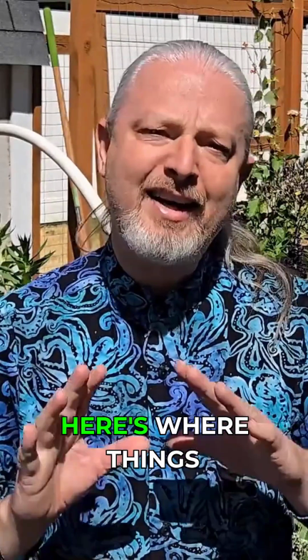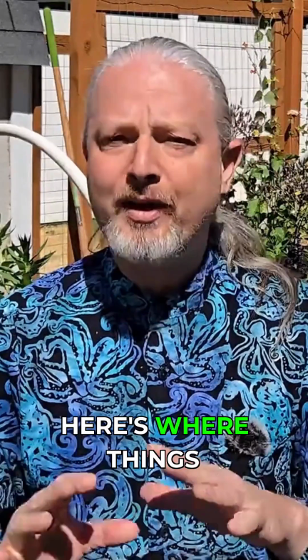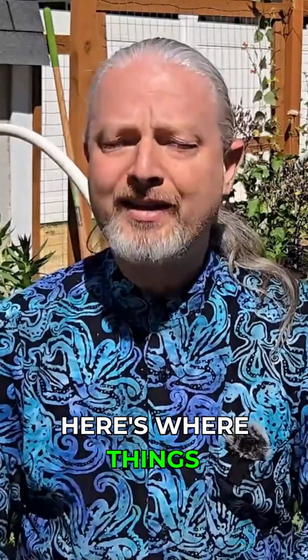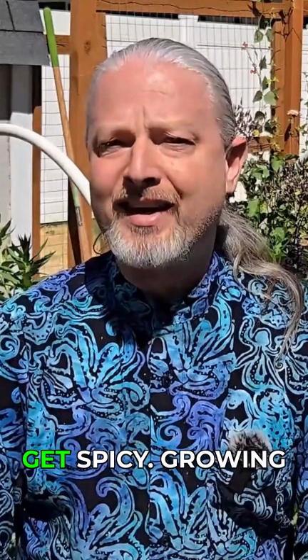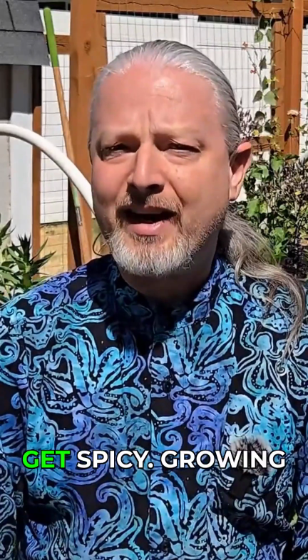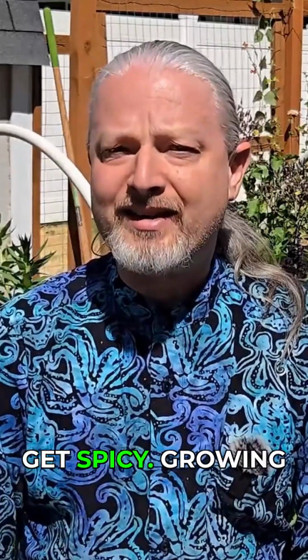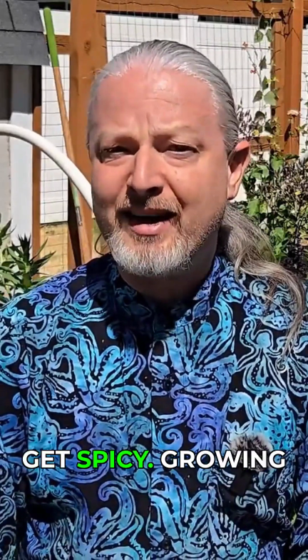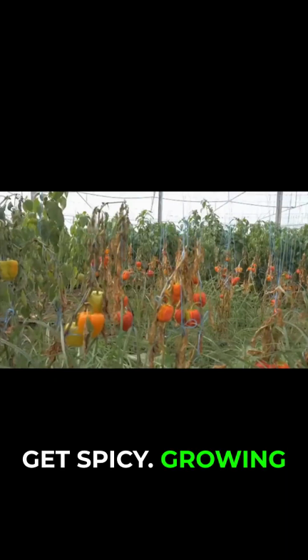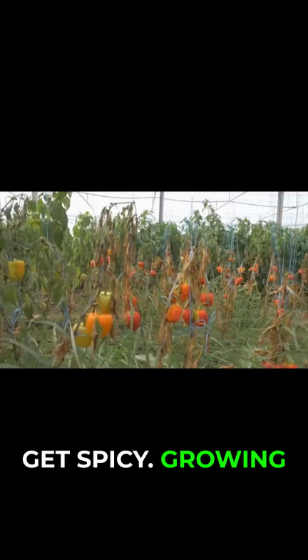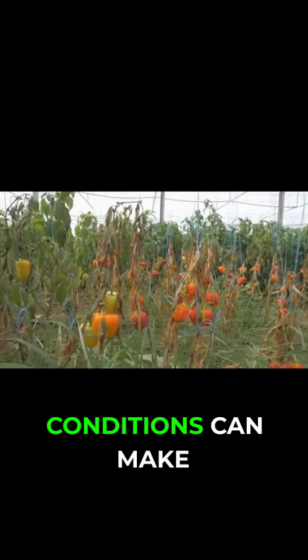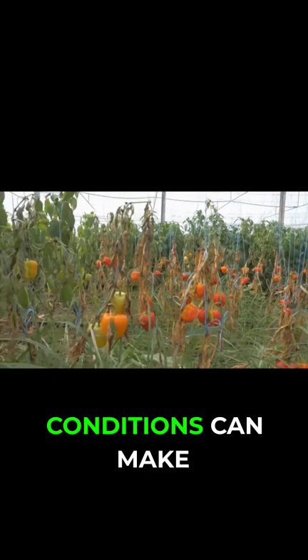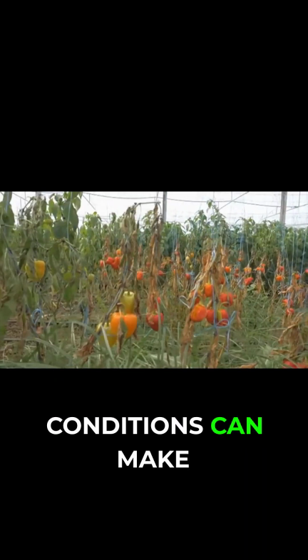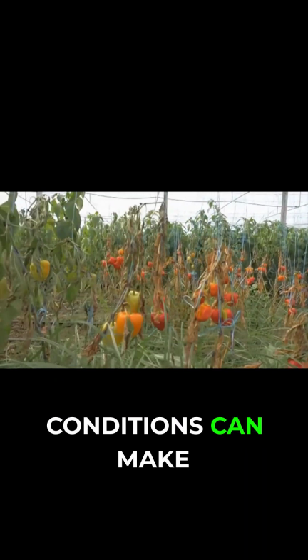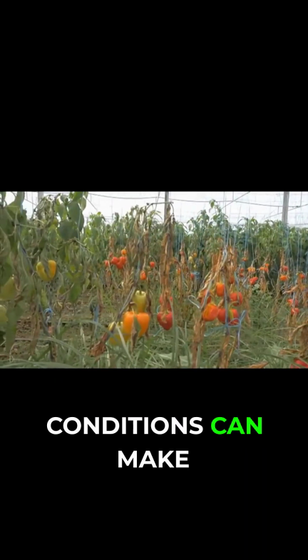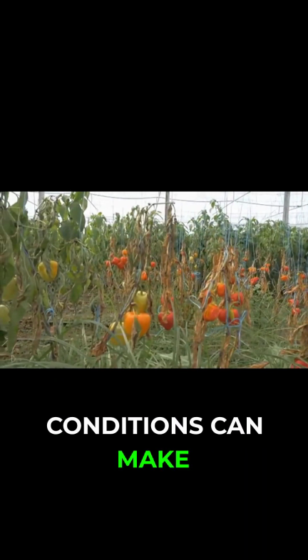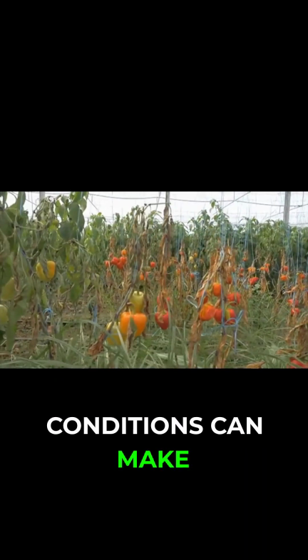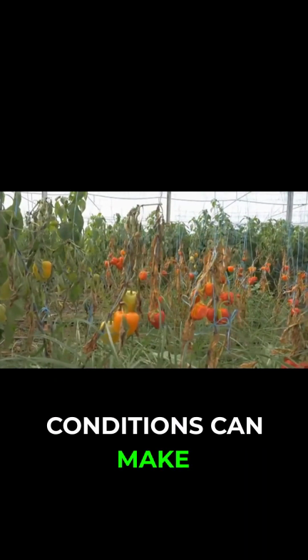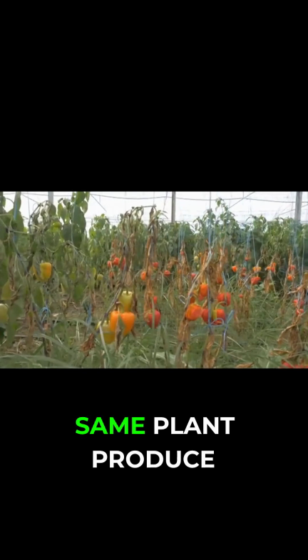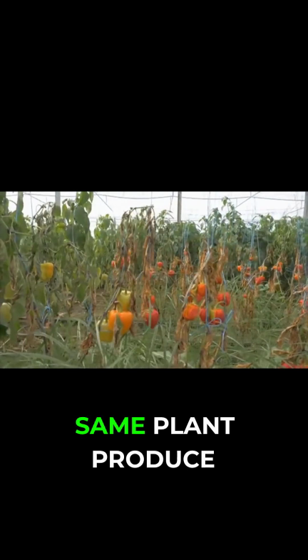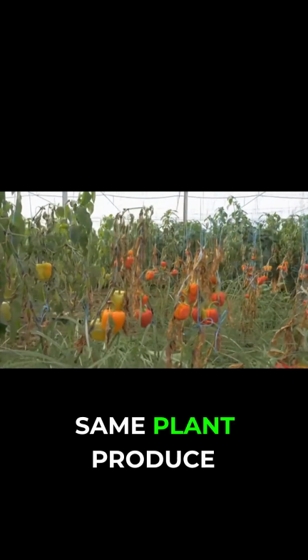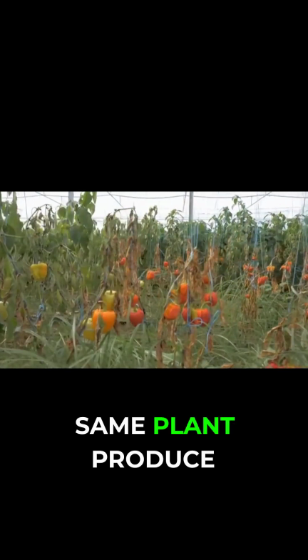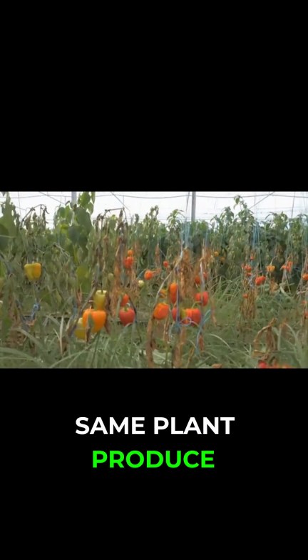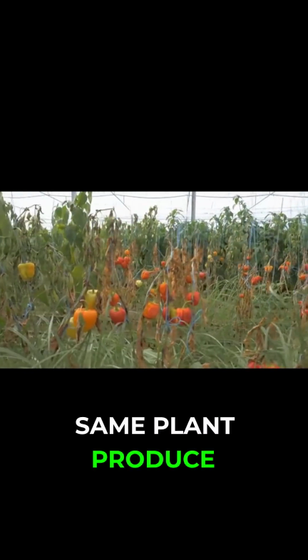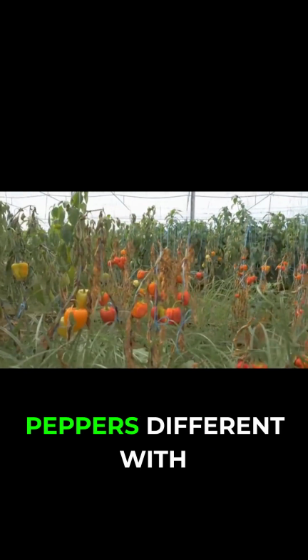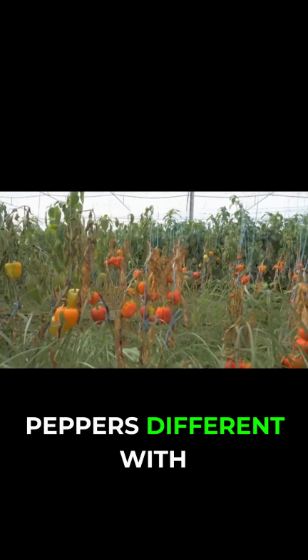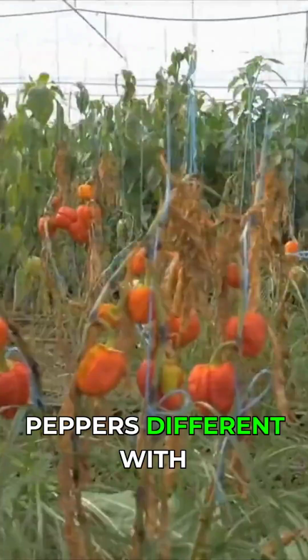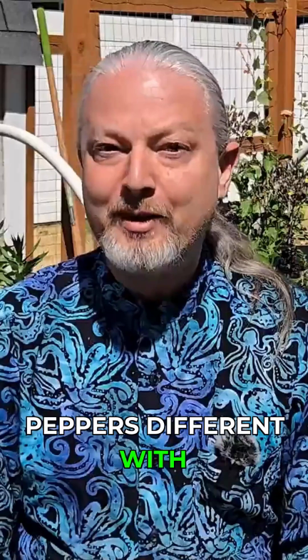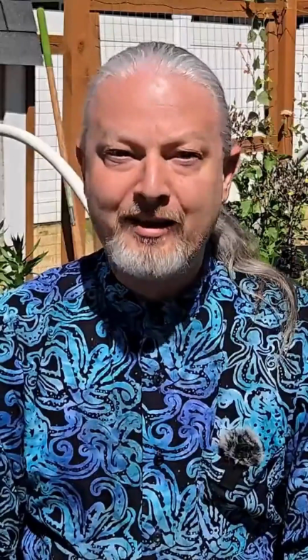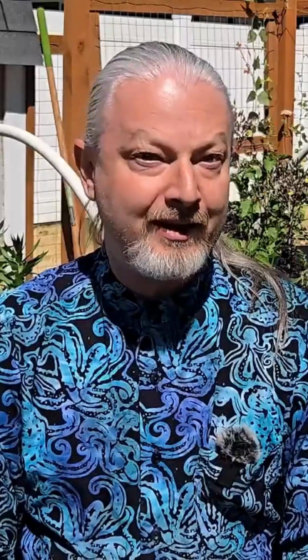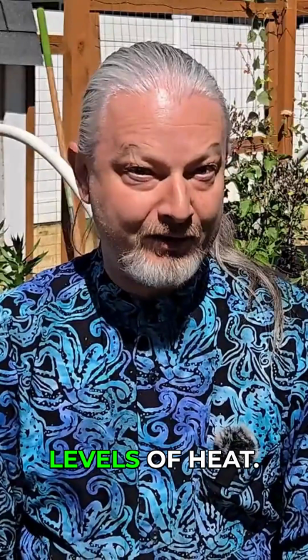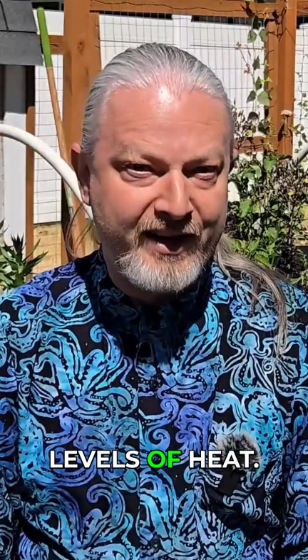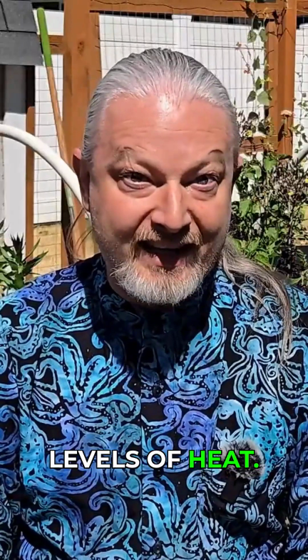Here's where things get spicy. Growing conditions can make the same plant produce peppers with different levels of heat.